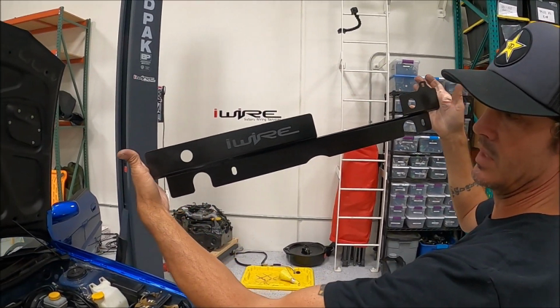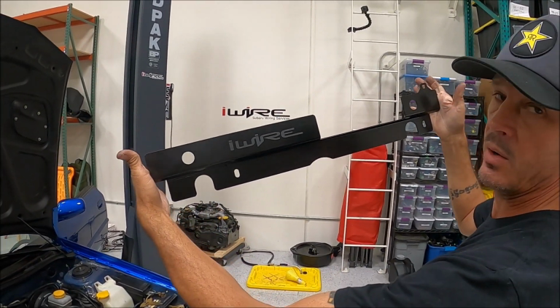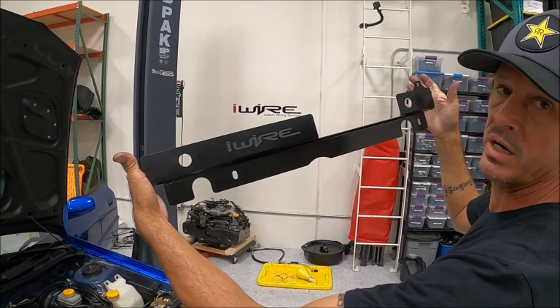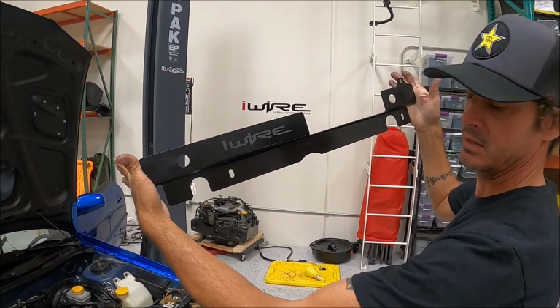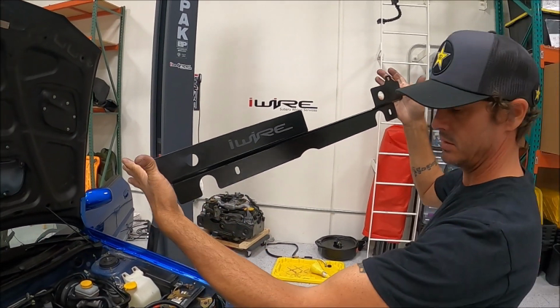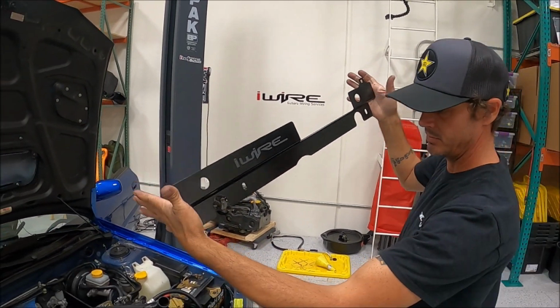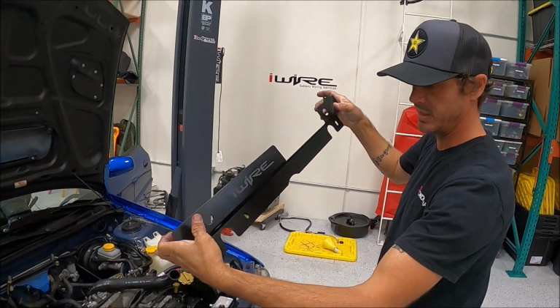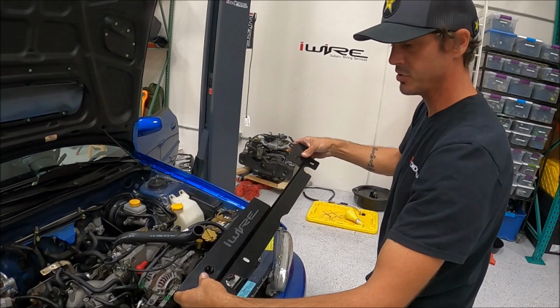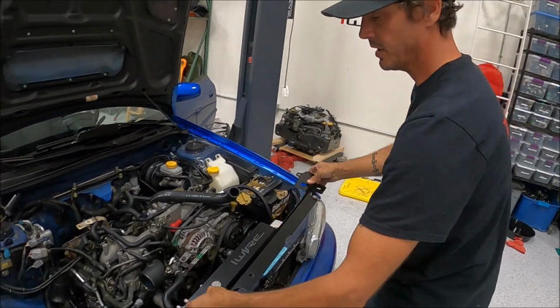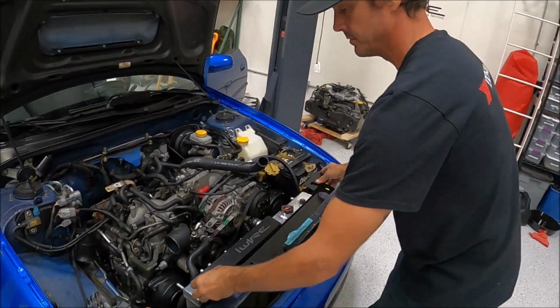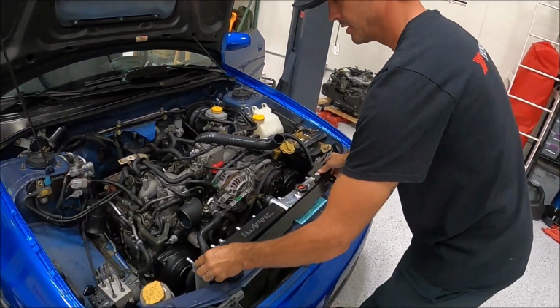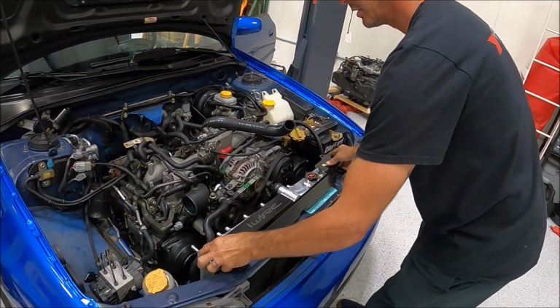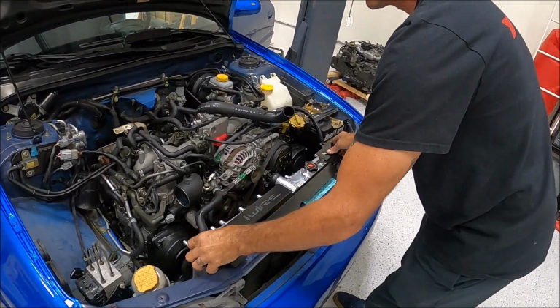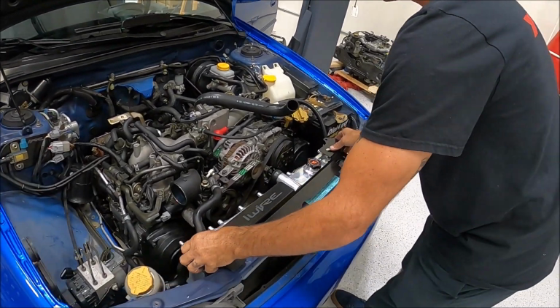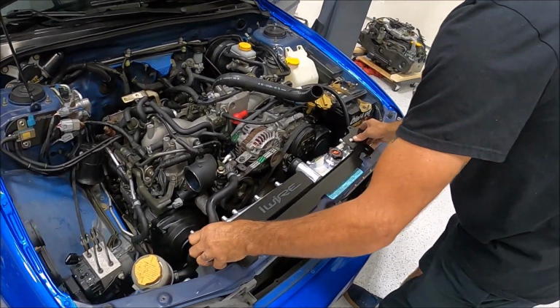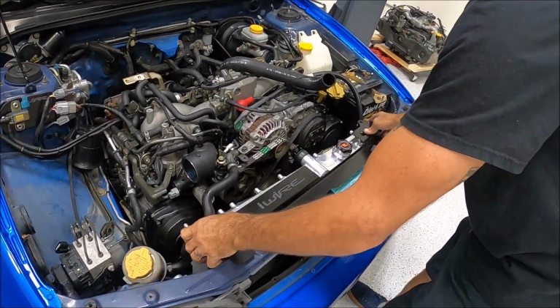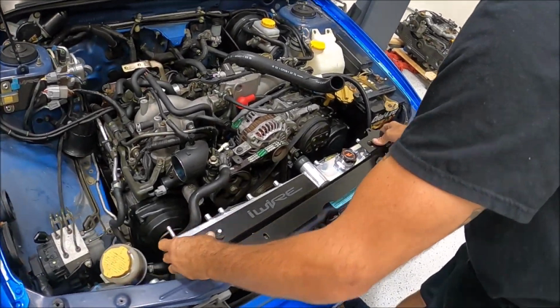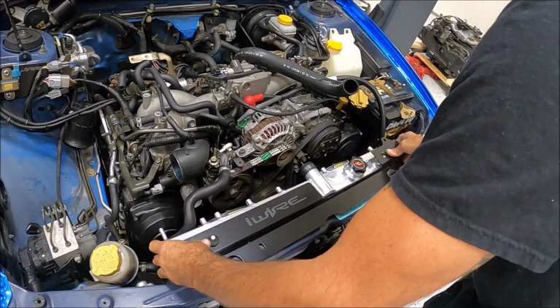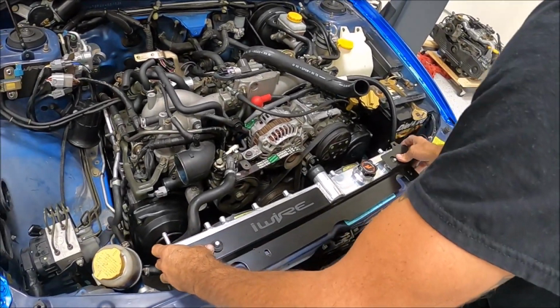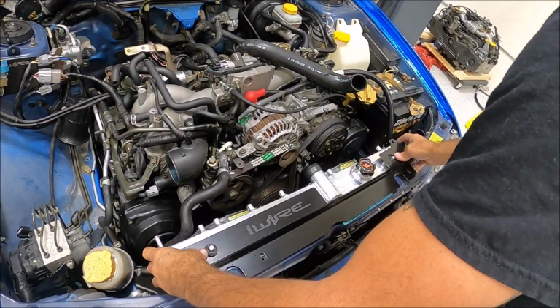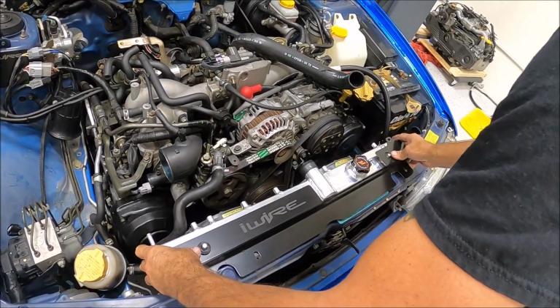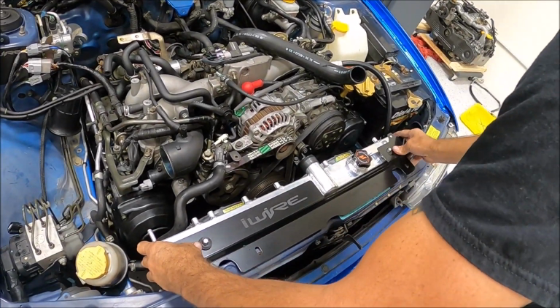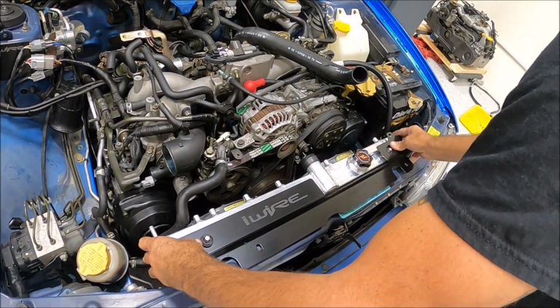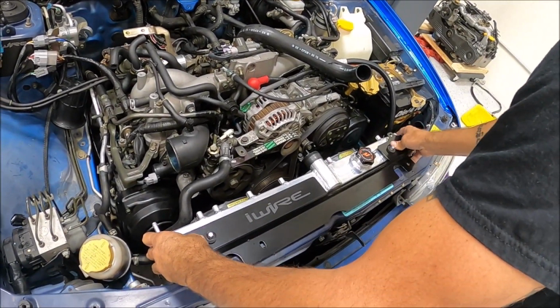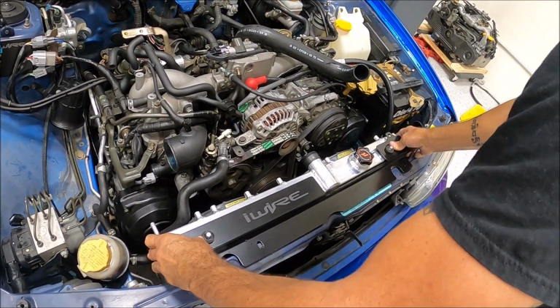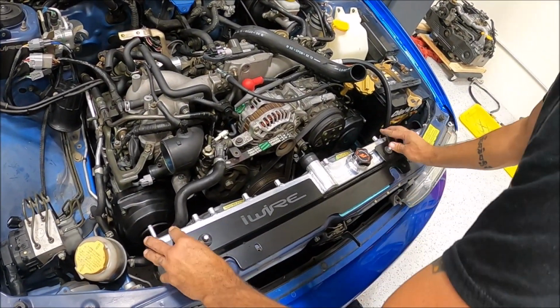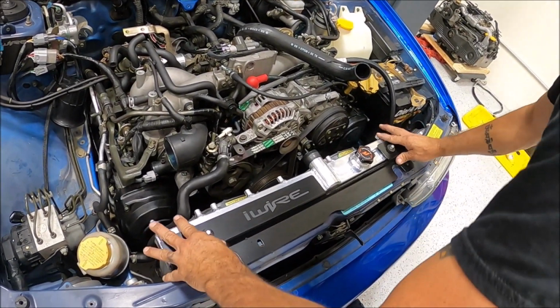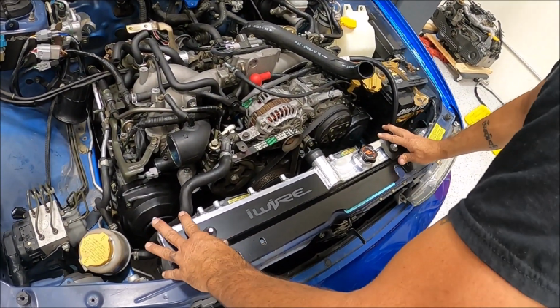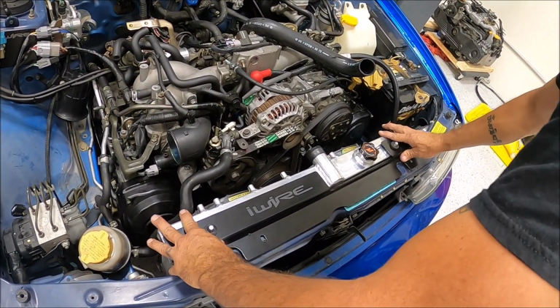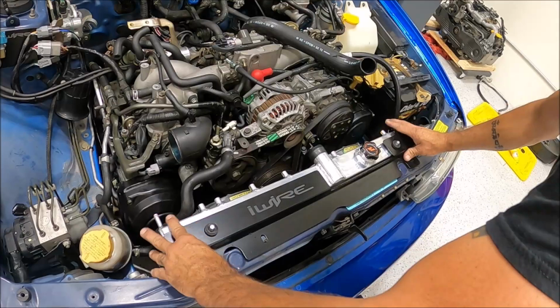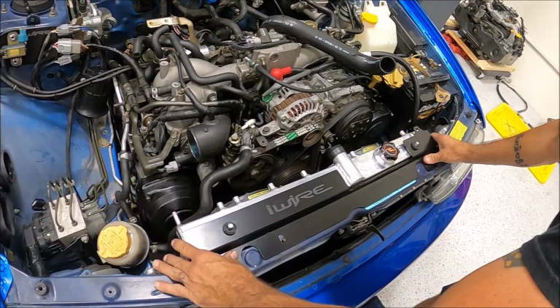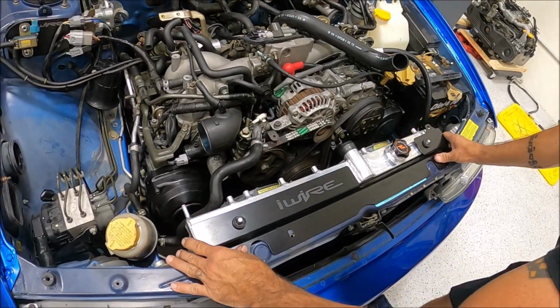Eye Wire radiator shroud — there you go.